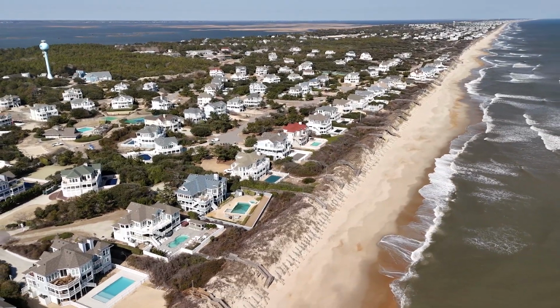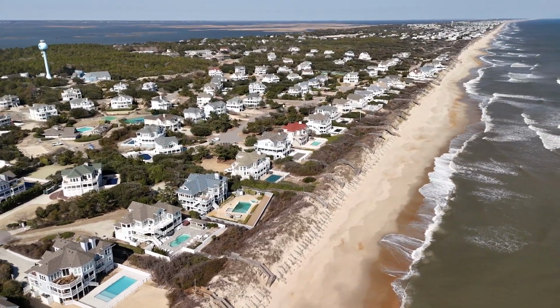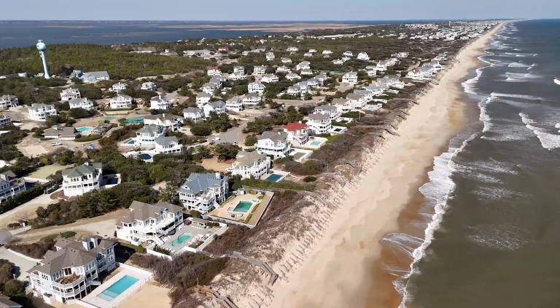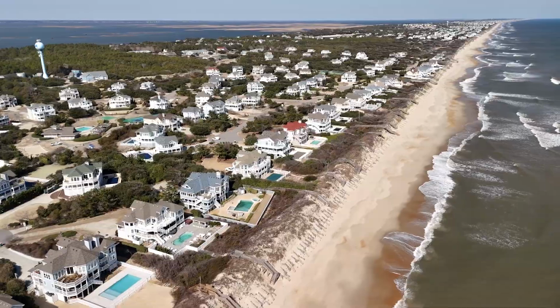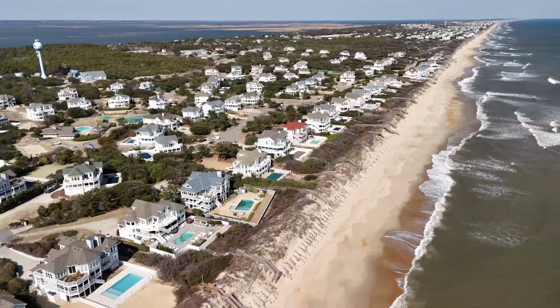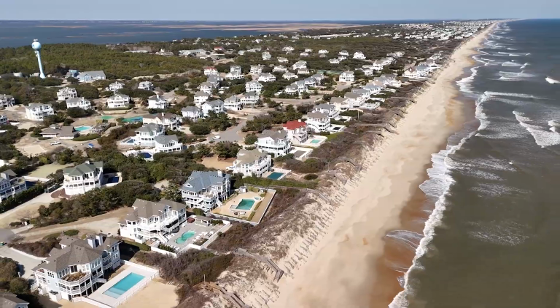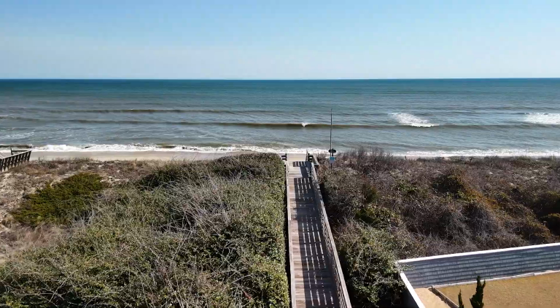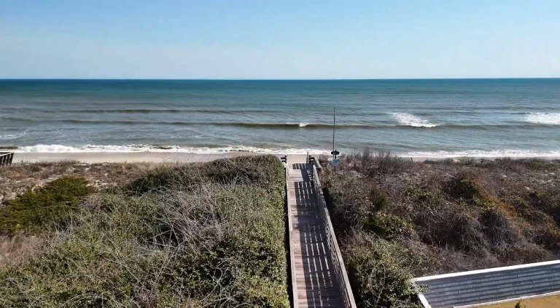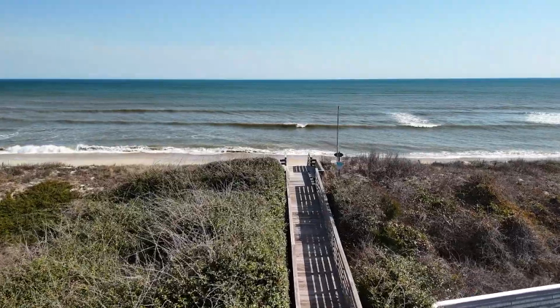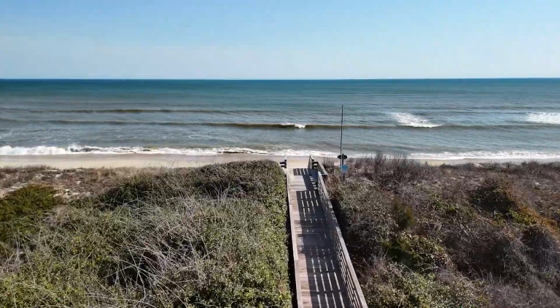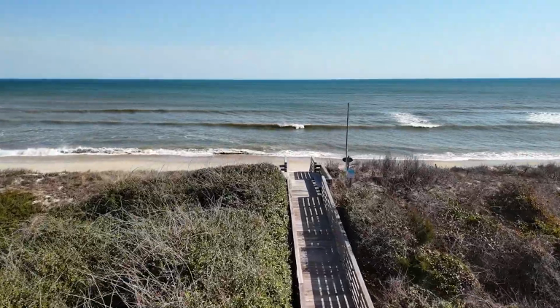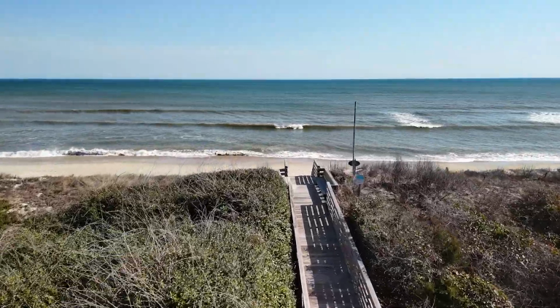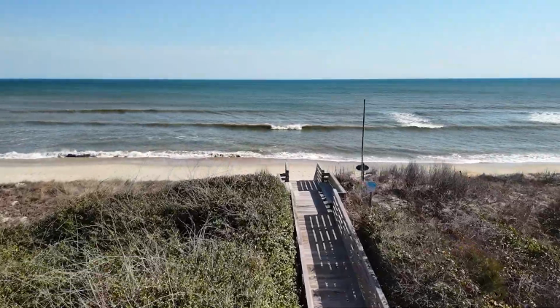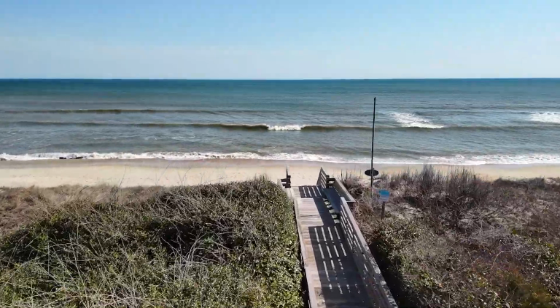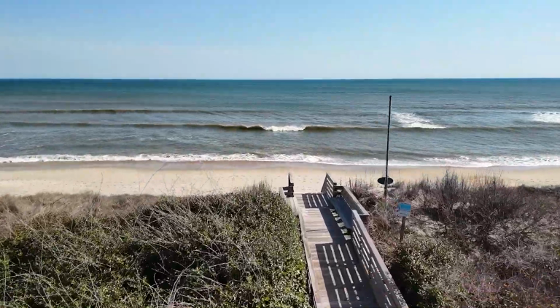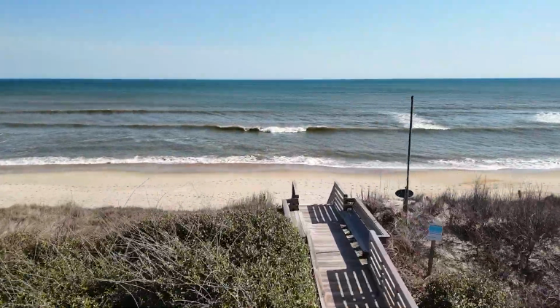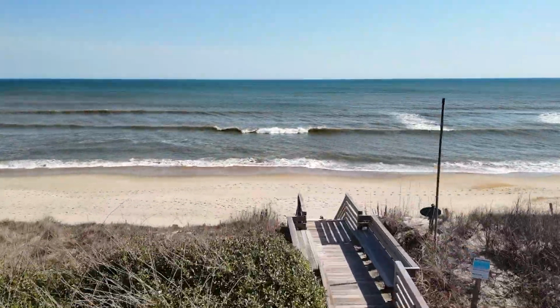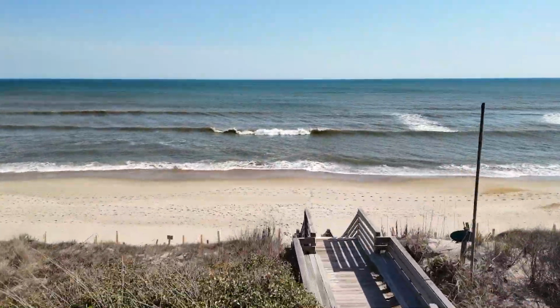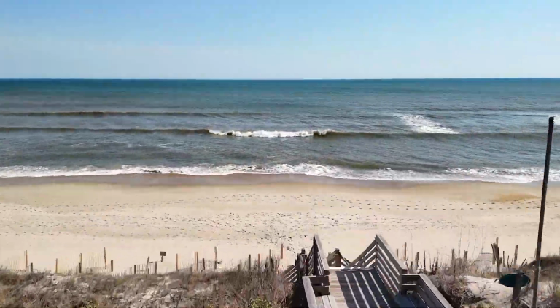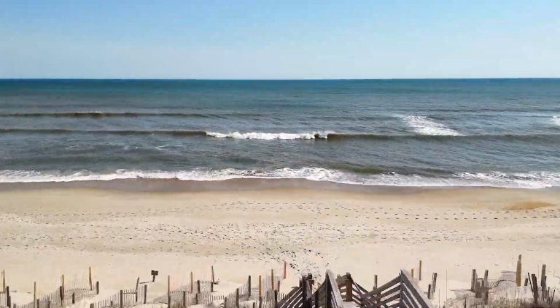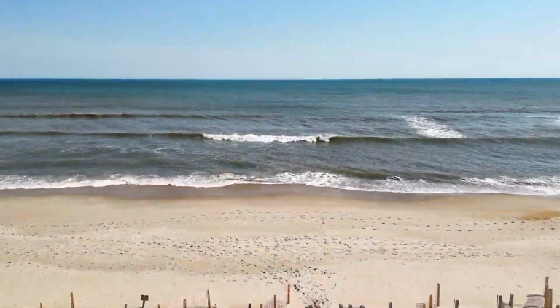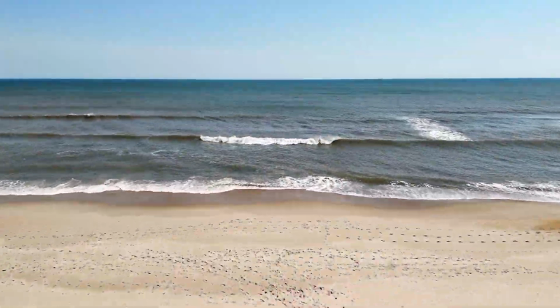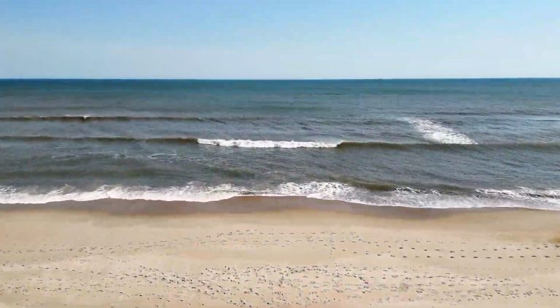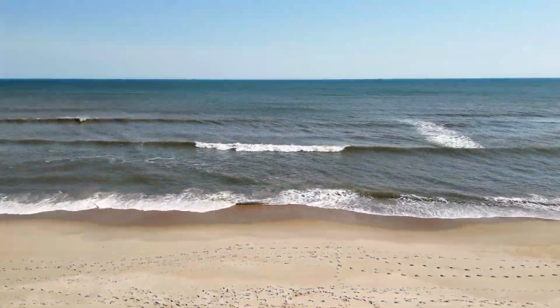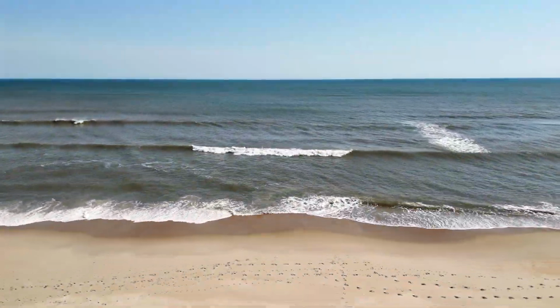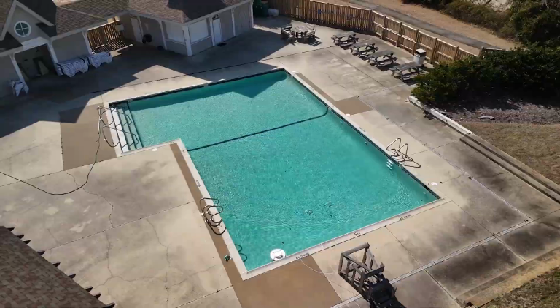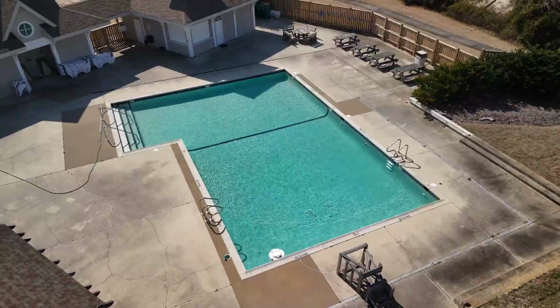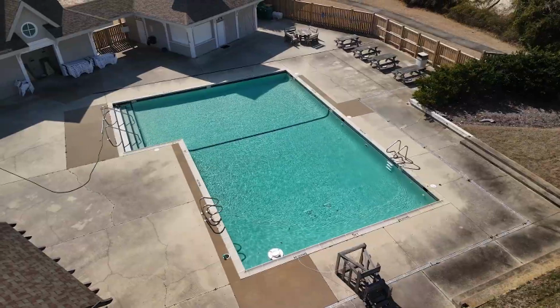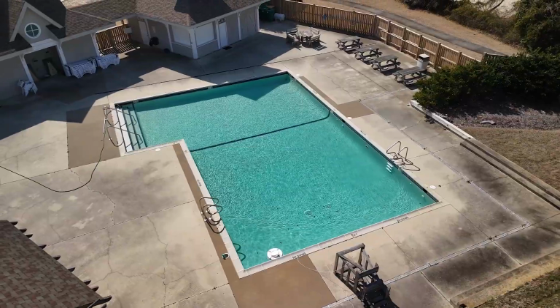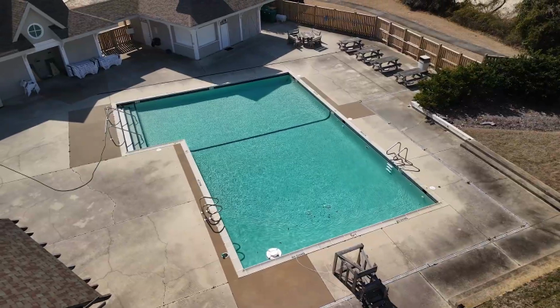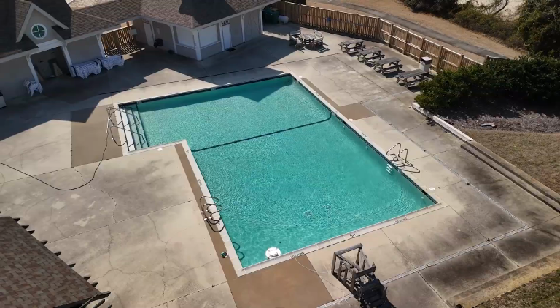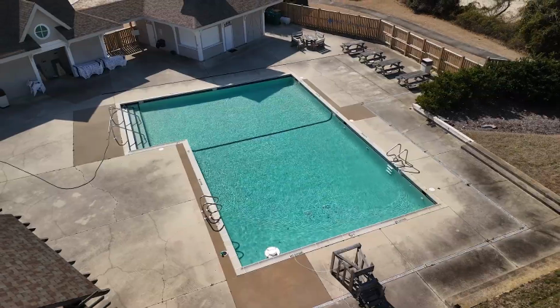The Pine Island community offers a range of exceptional amenities to enhance your coastal living experience.